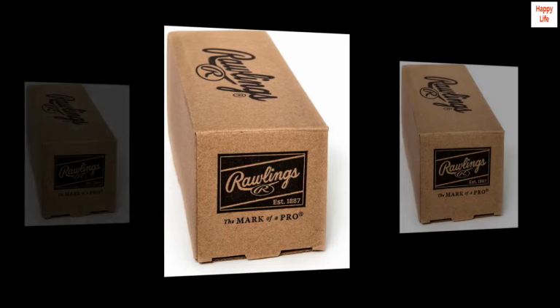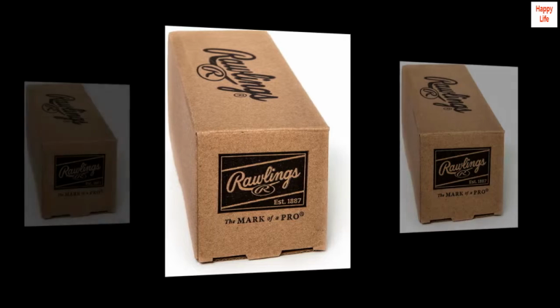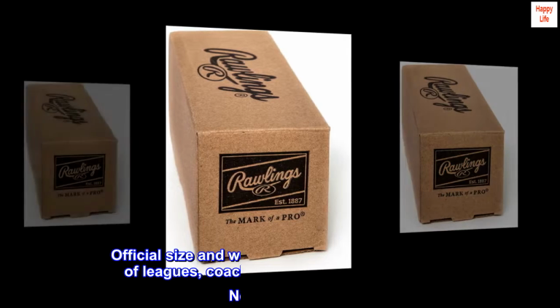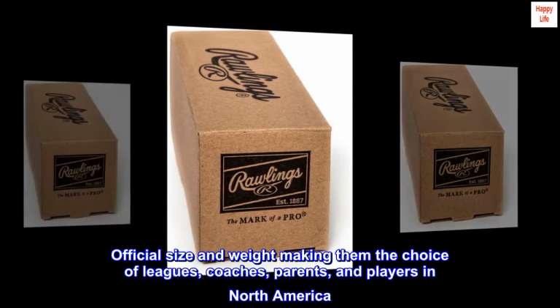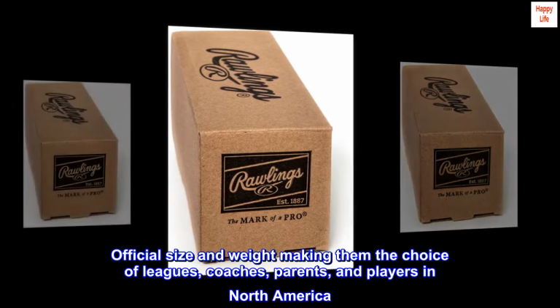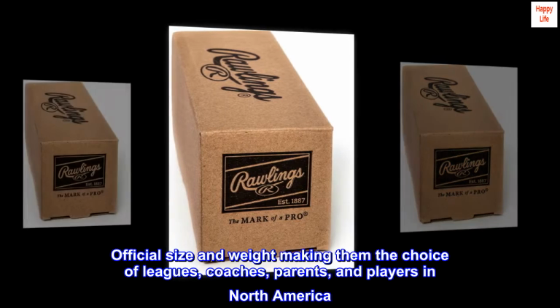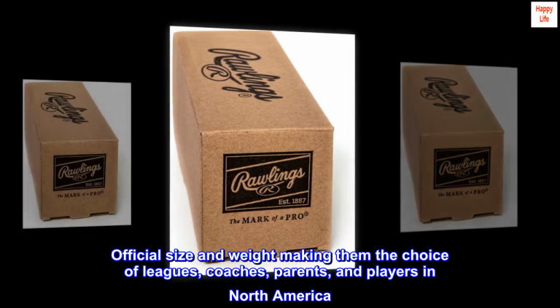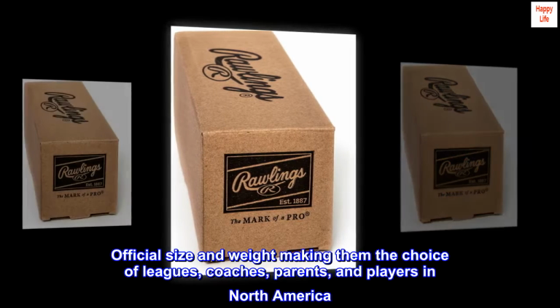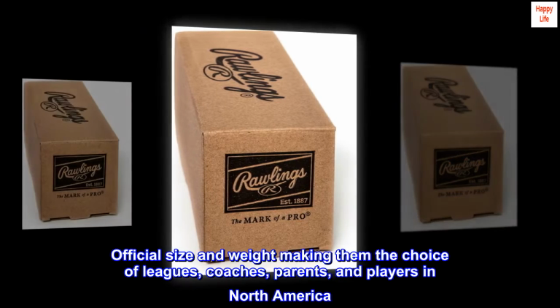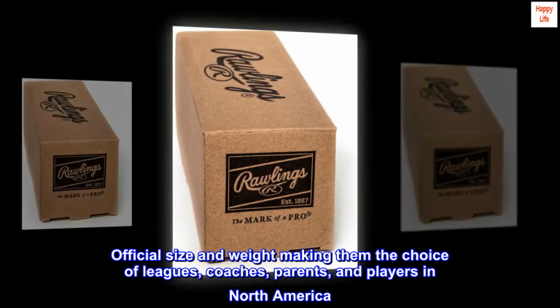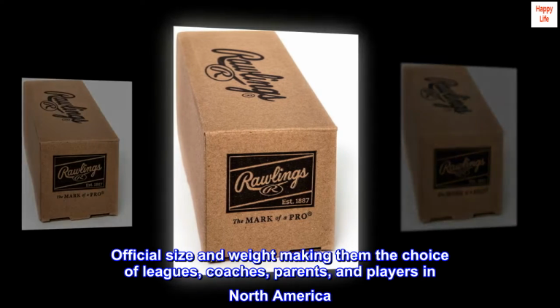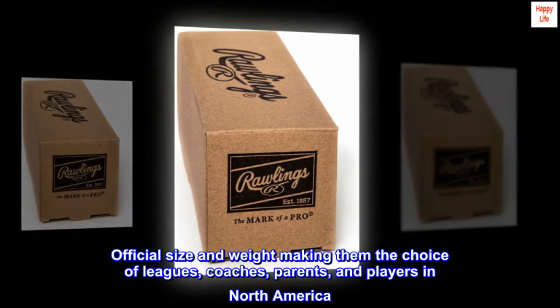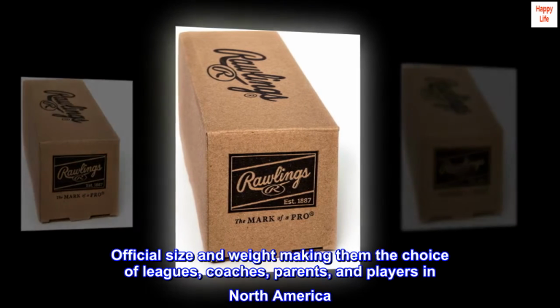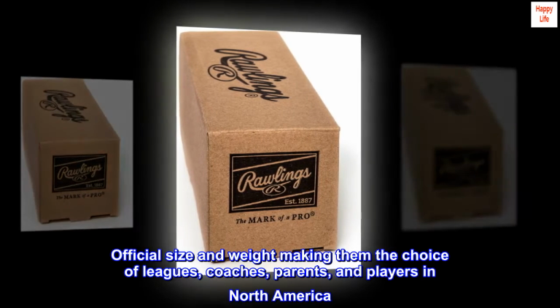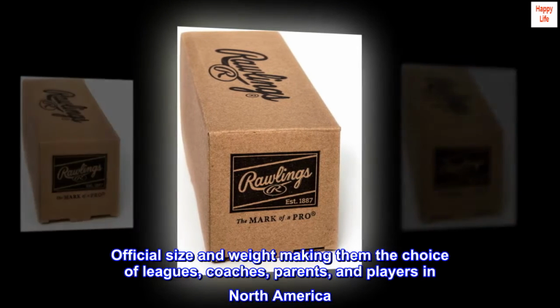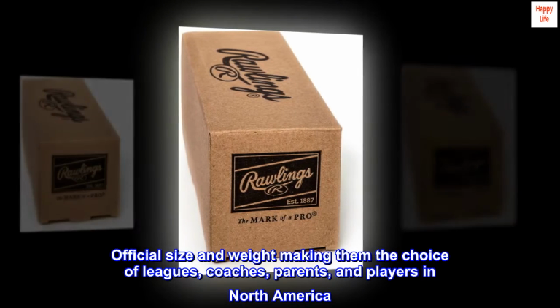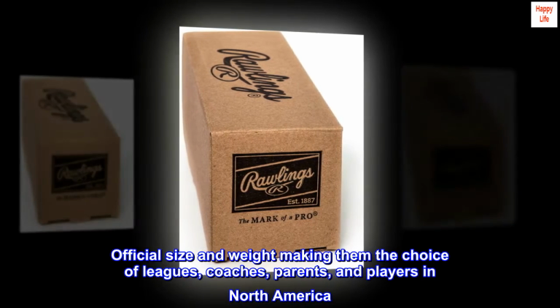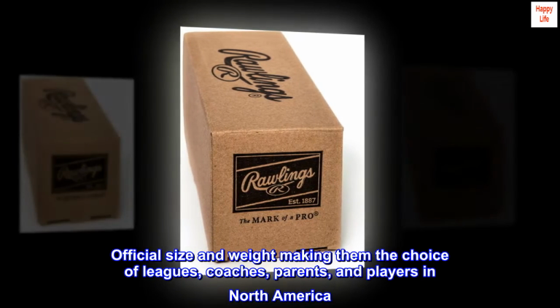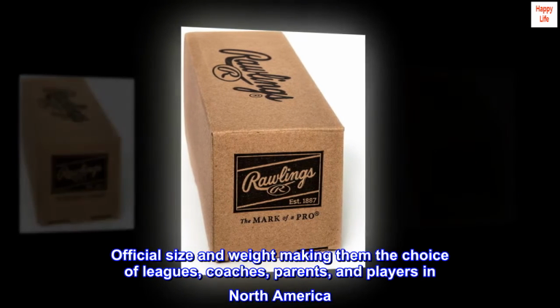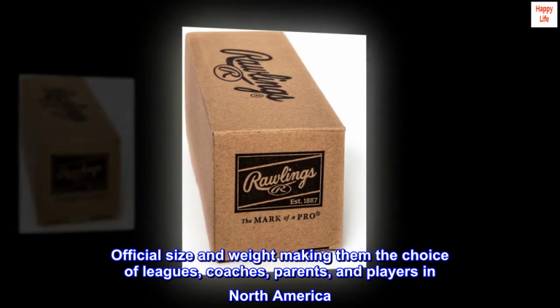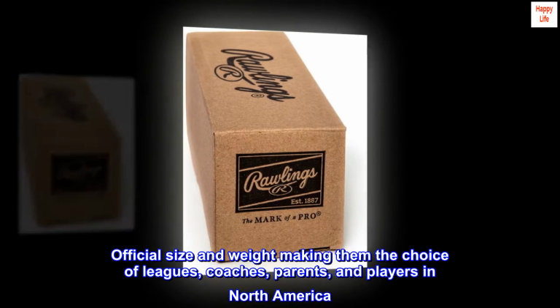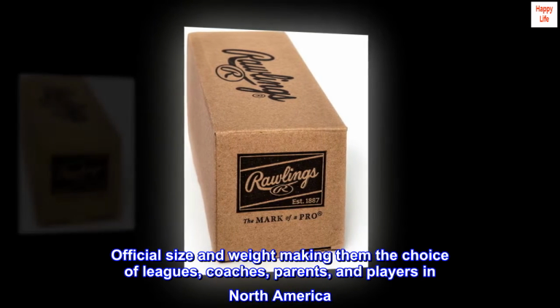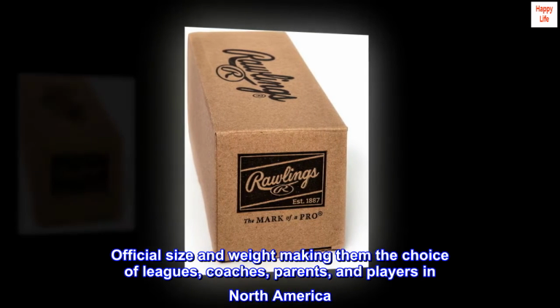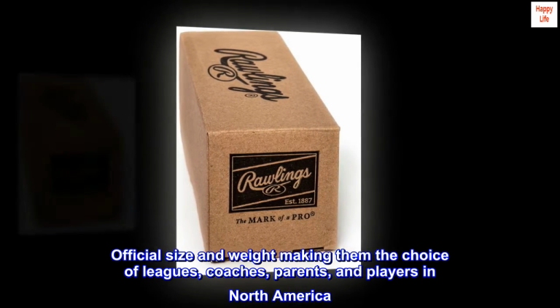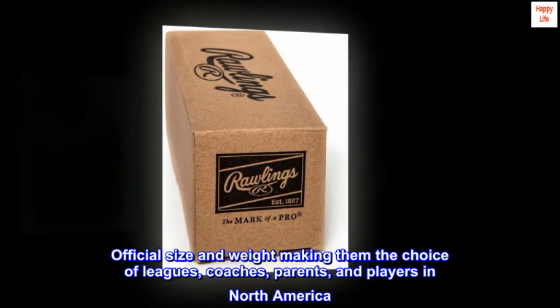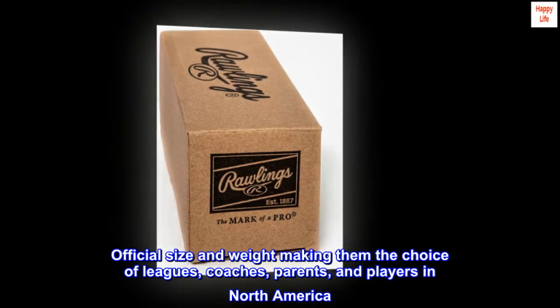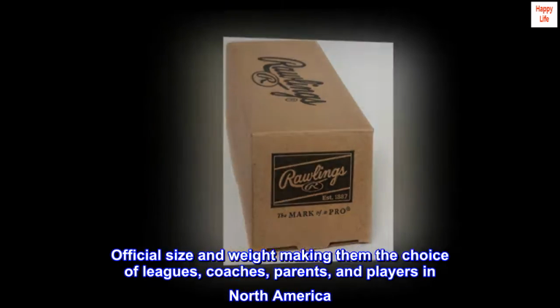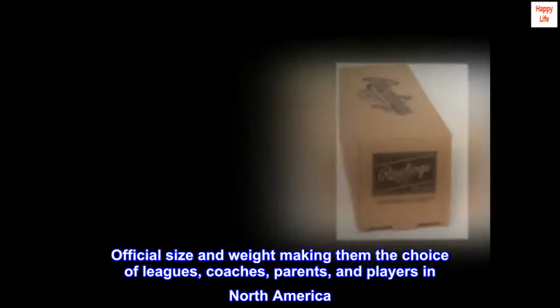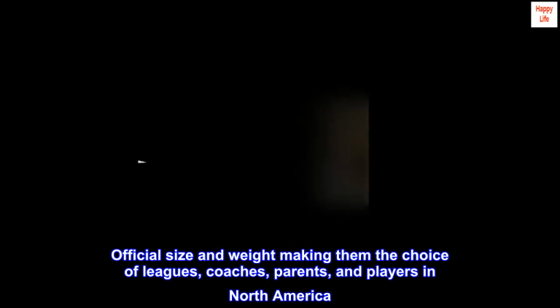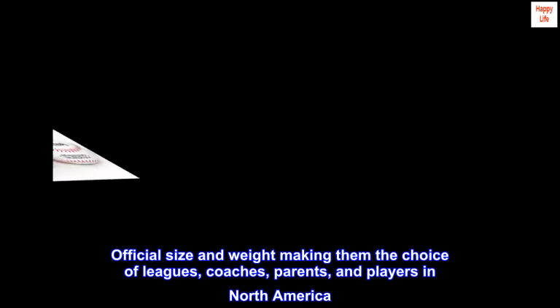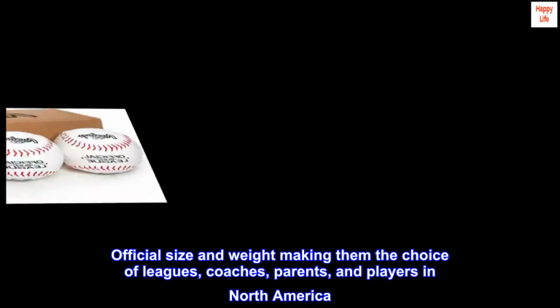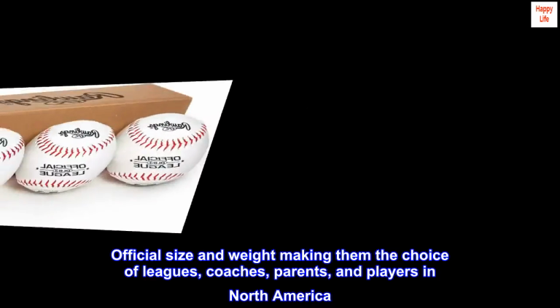Official size and weight, making them the choice of leagues, coaches, parents, and players in North America.